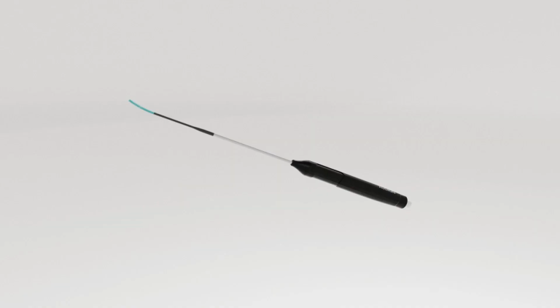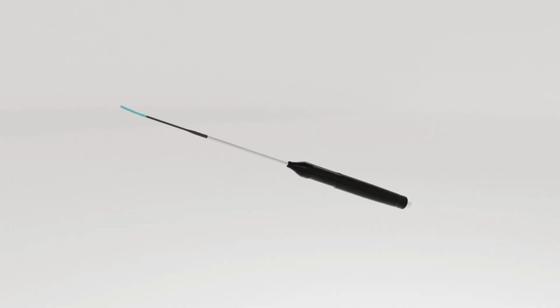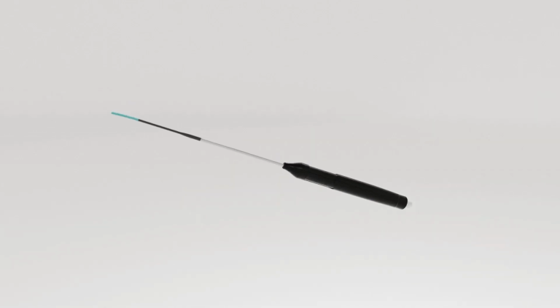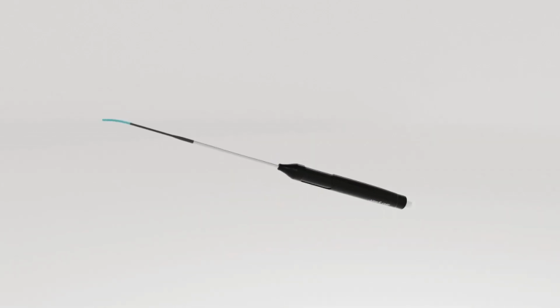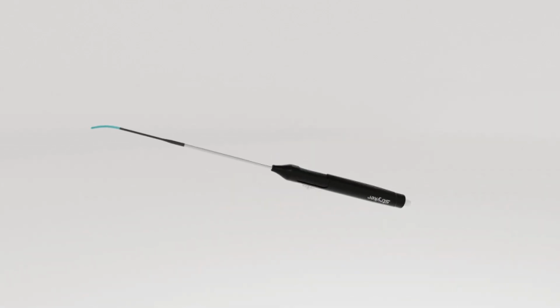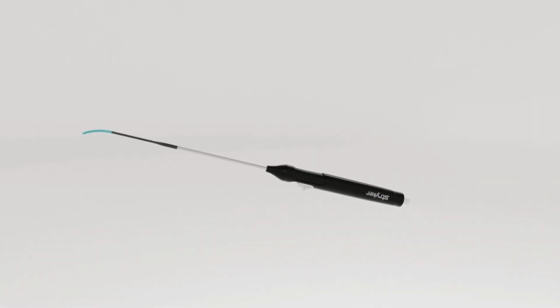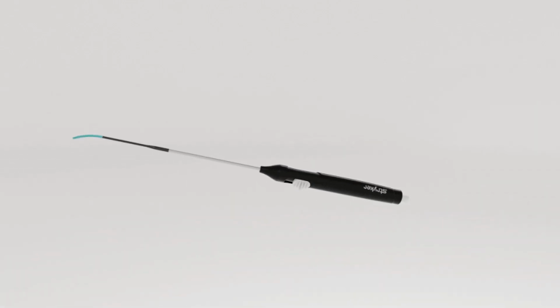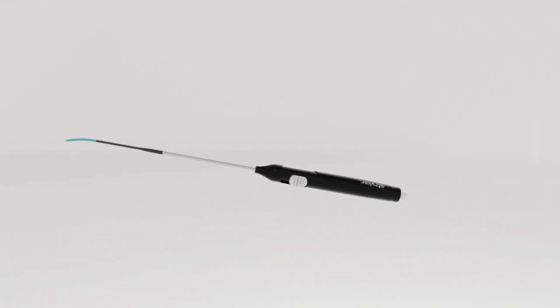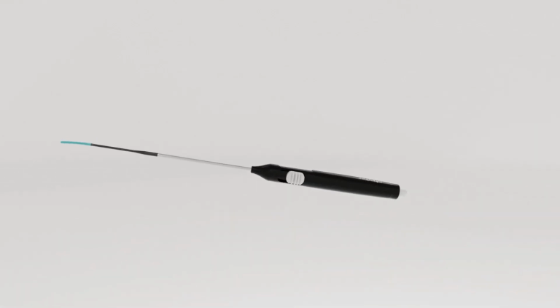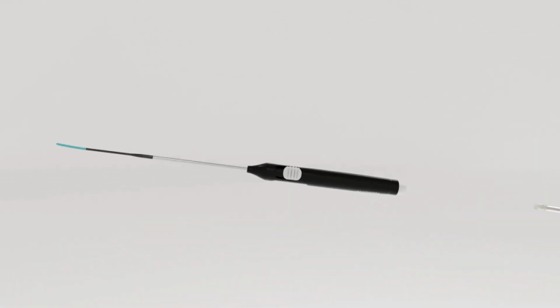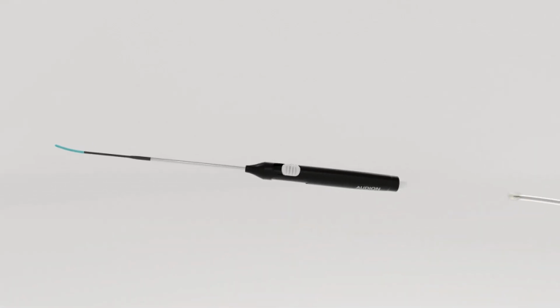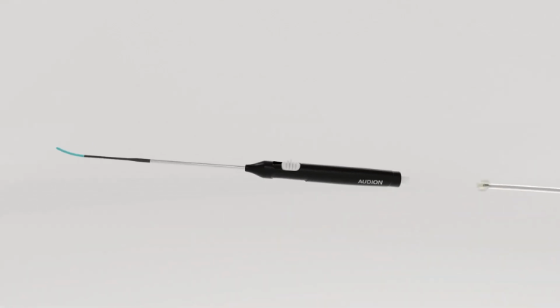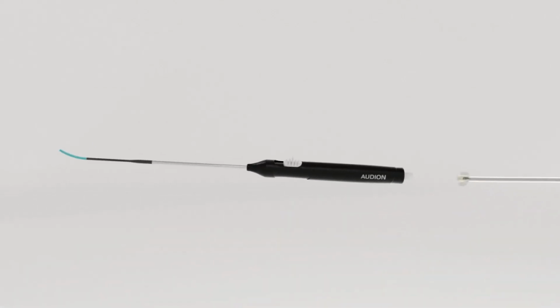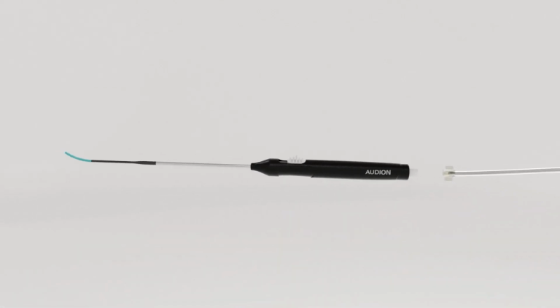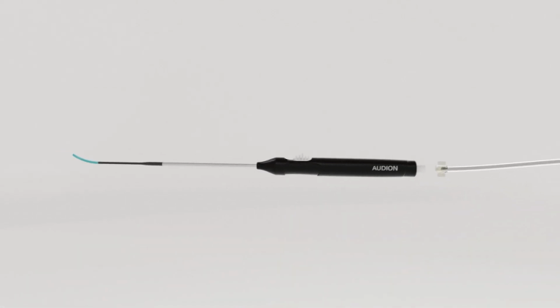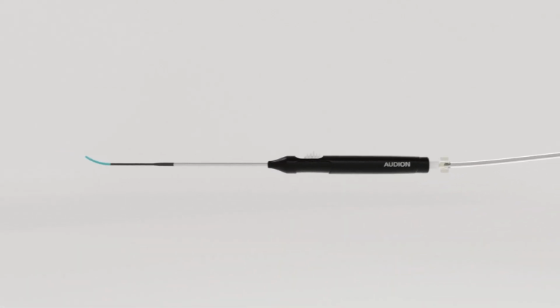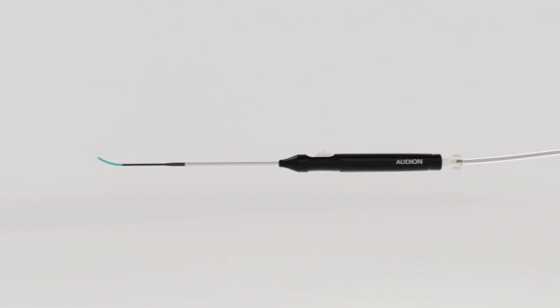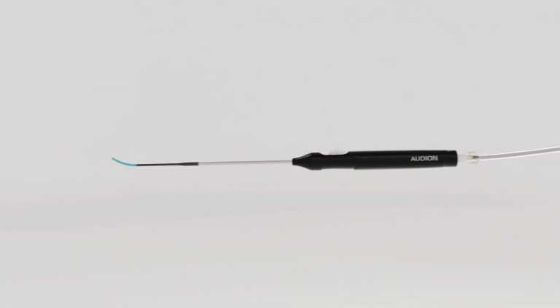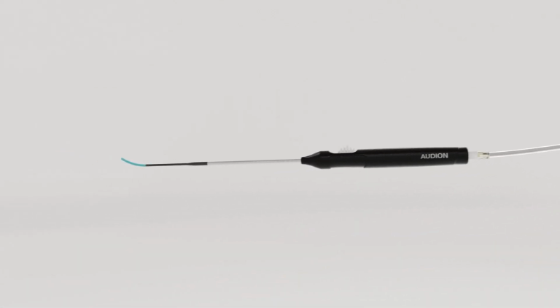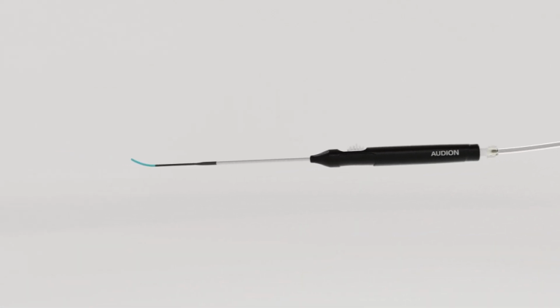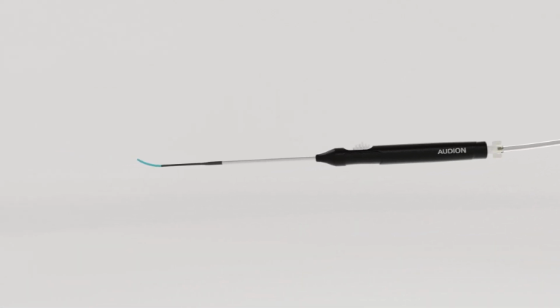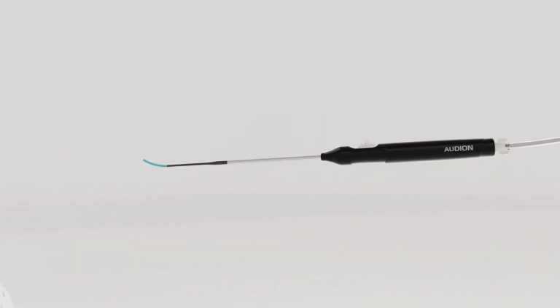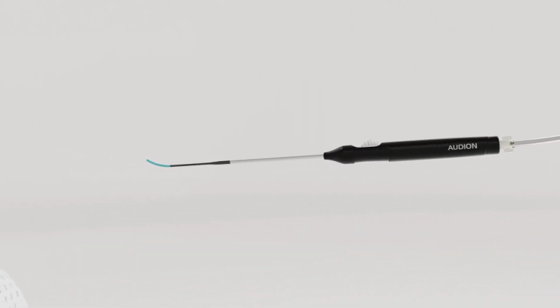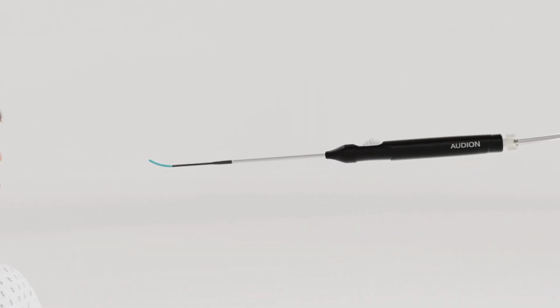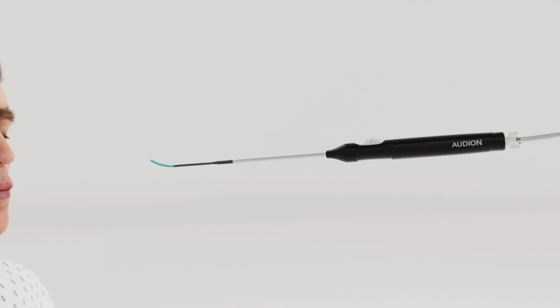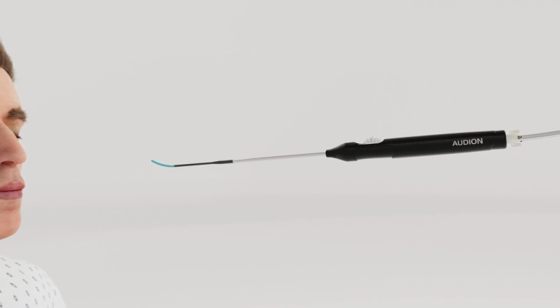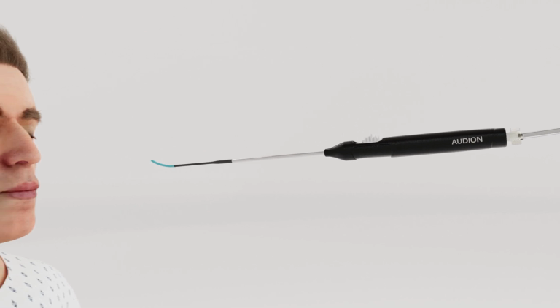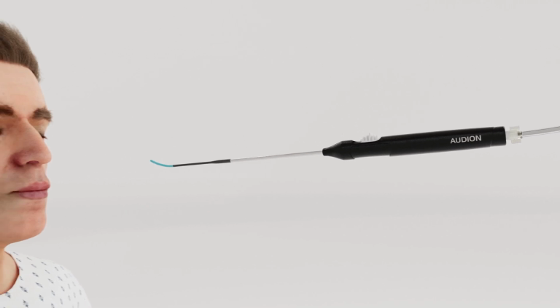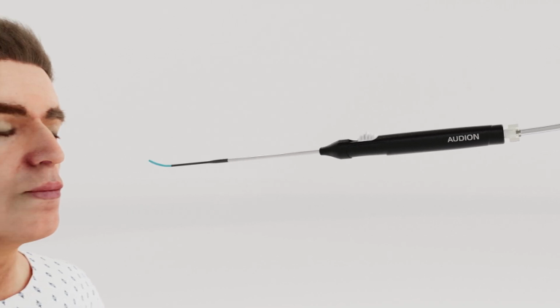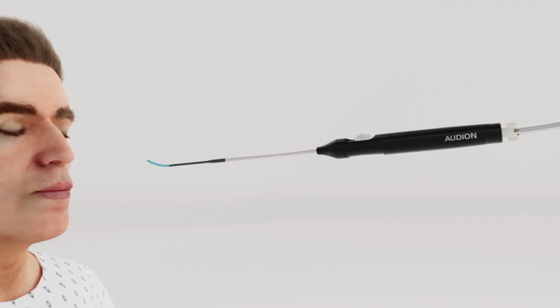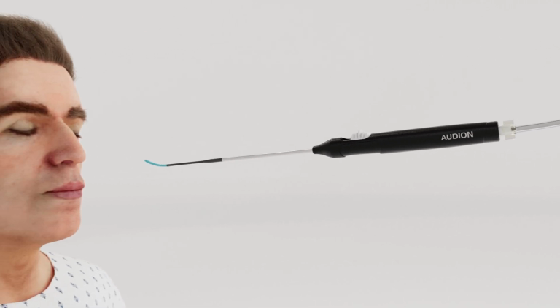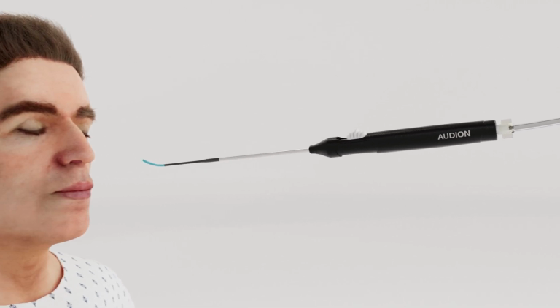Audion is Stryker's new Eustachian tube balloon dilation system, featuring FlexFeel technology.